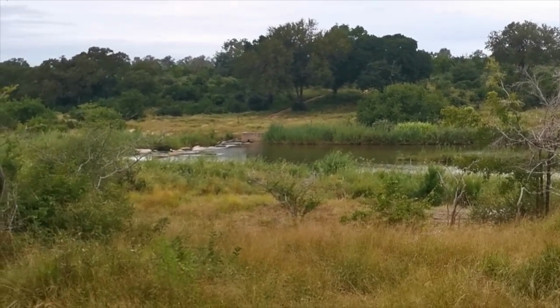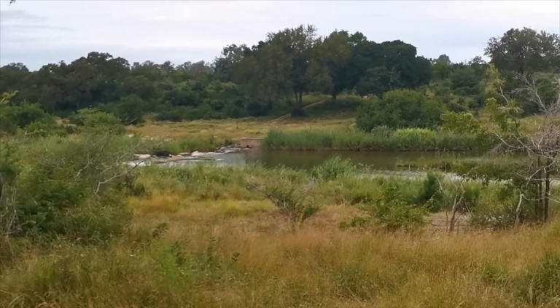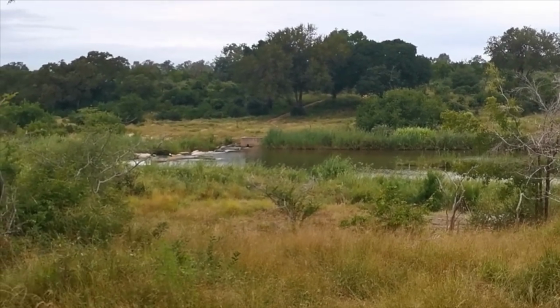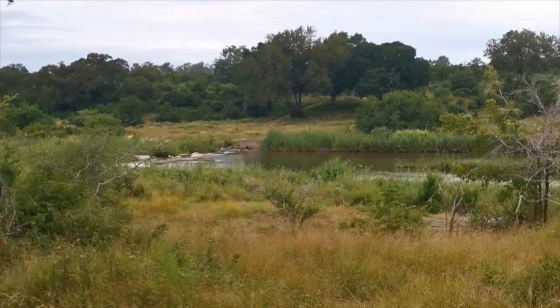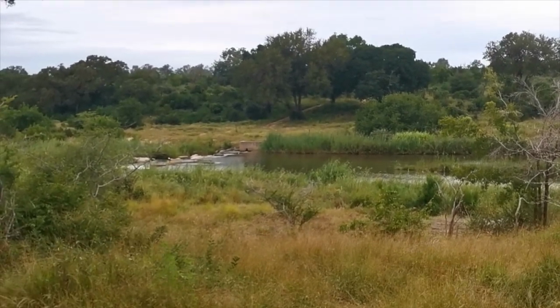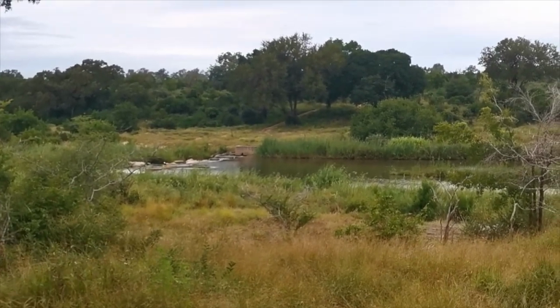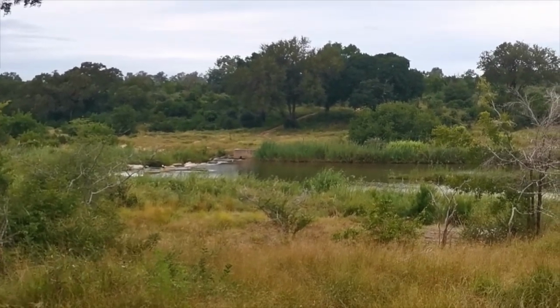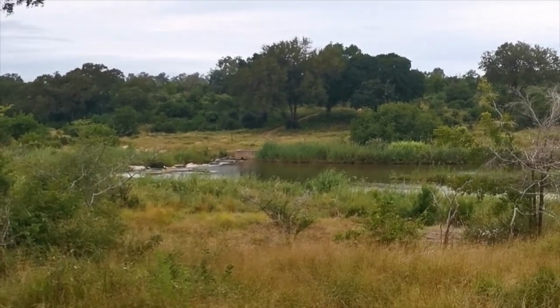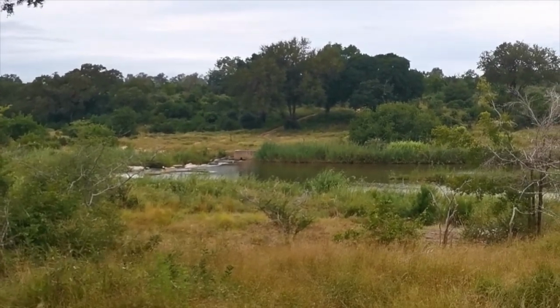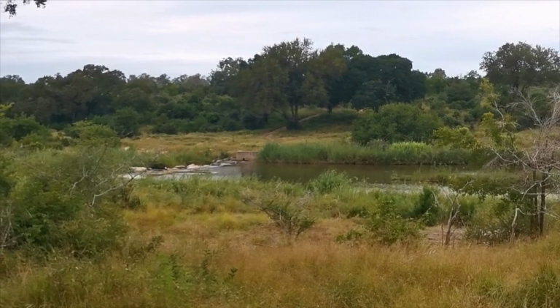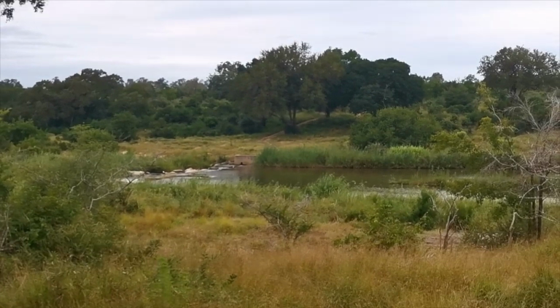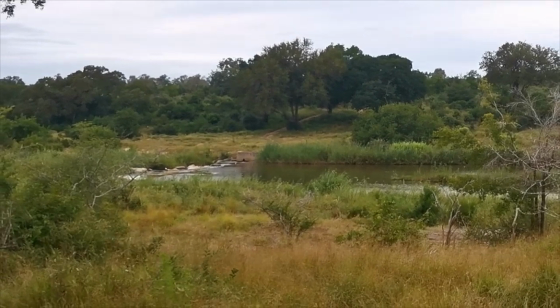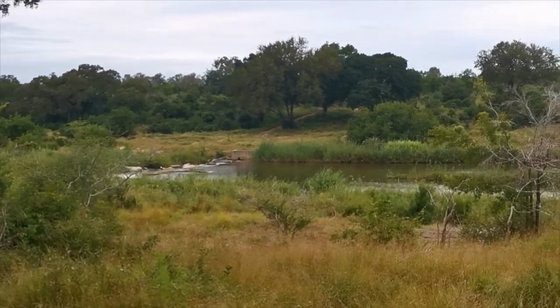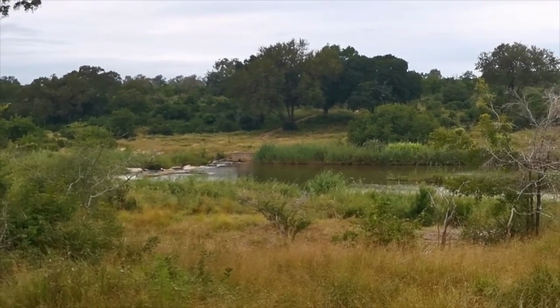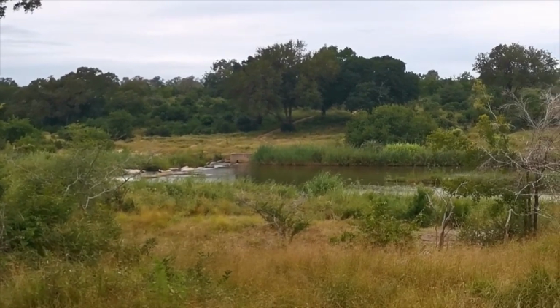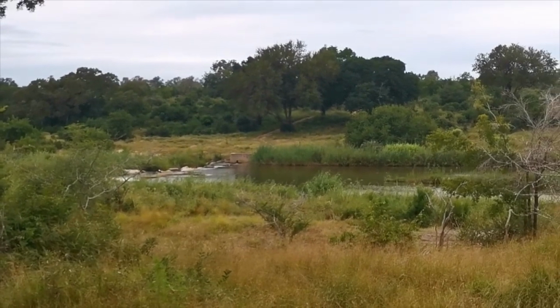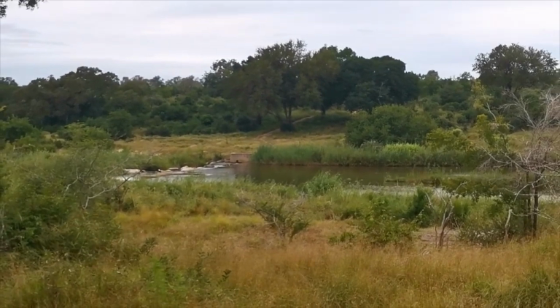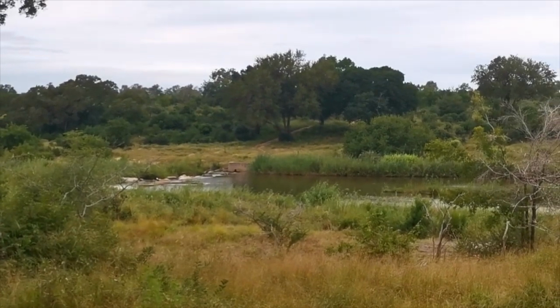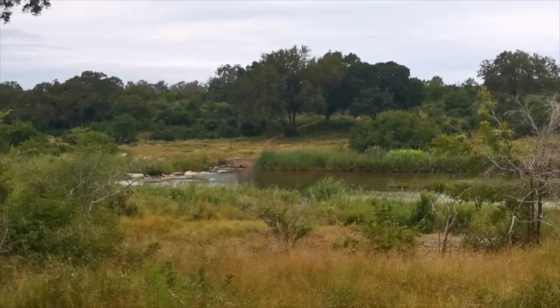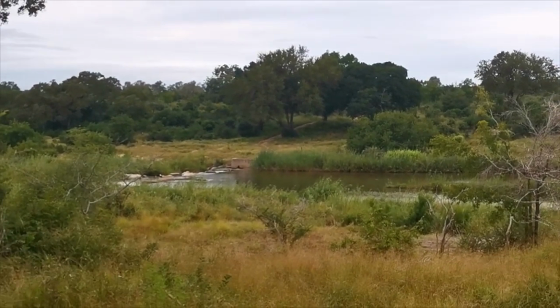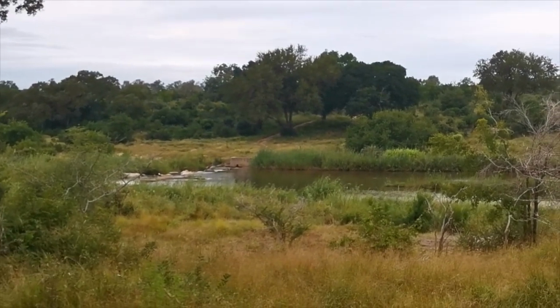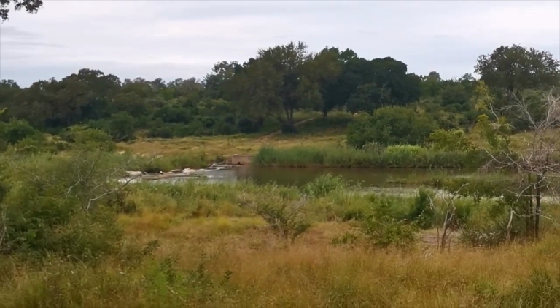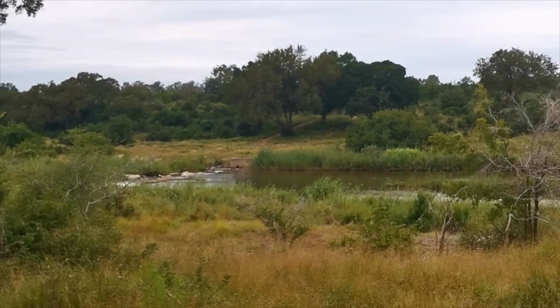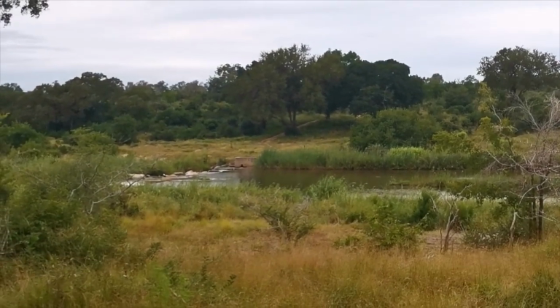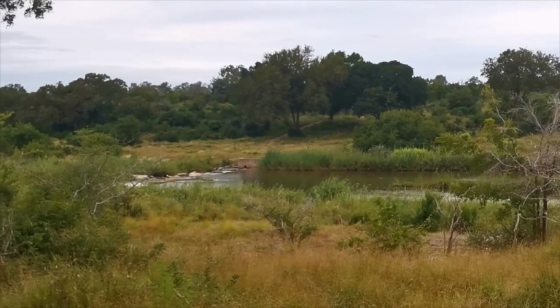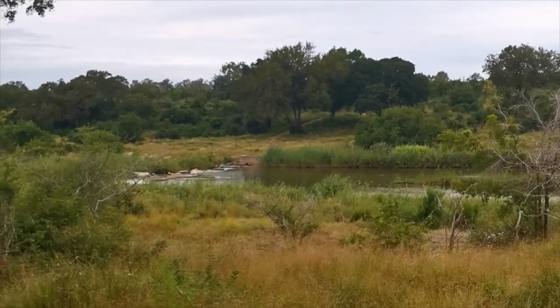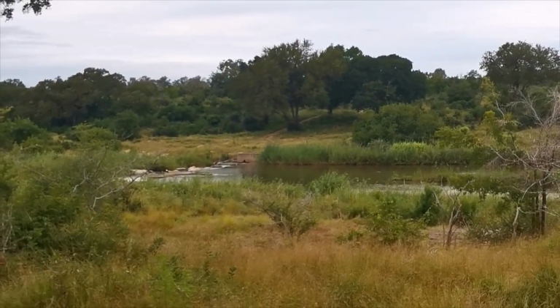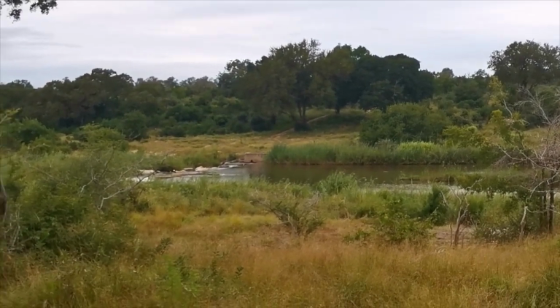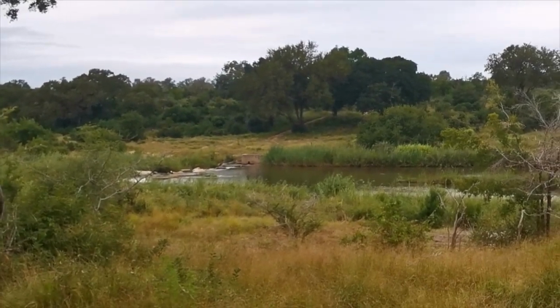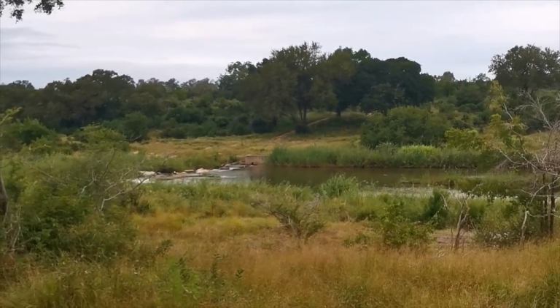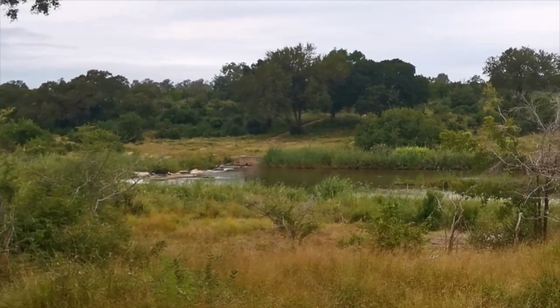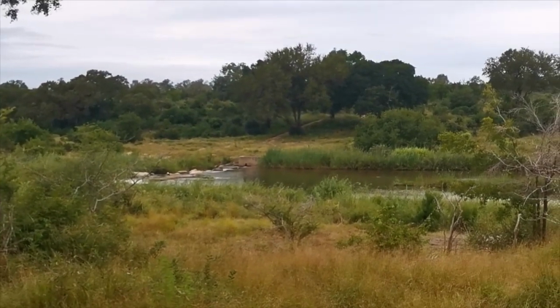If you can all see, there is a fish eagle sitting on the weir in the Sabi River.